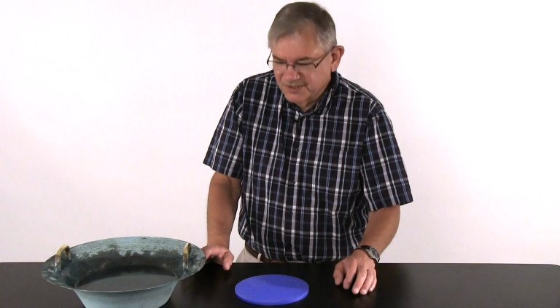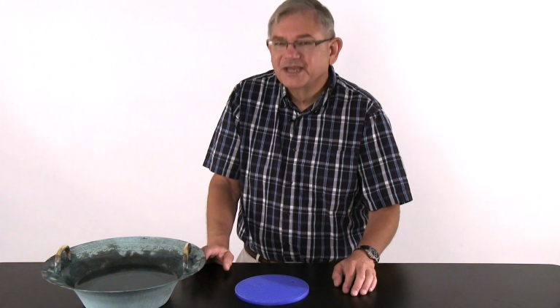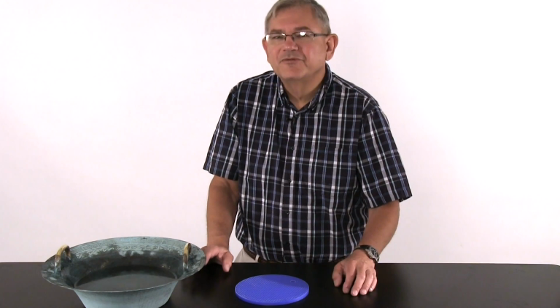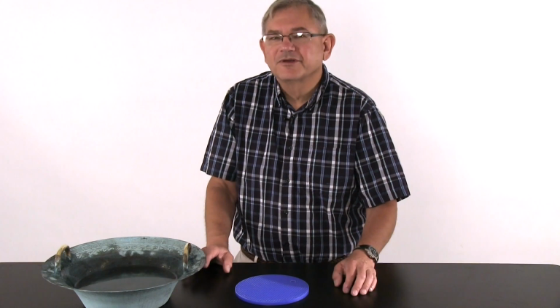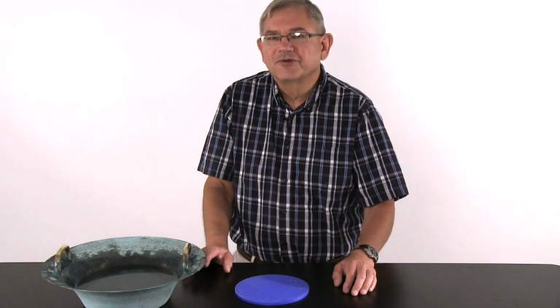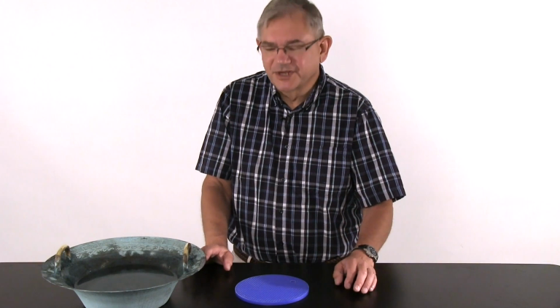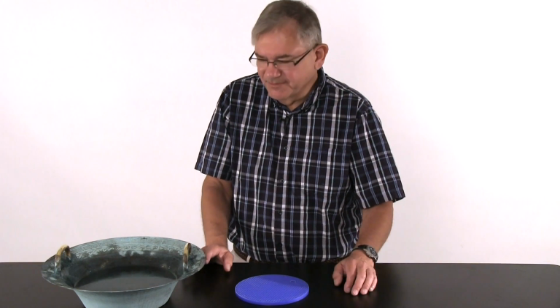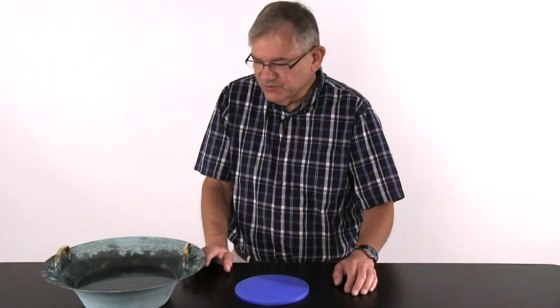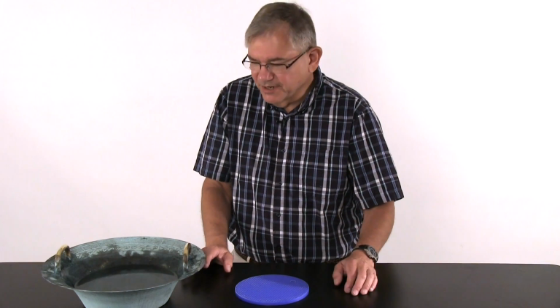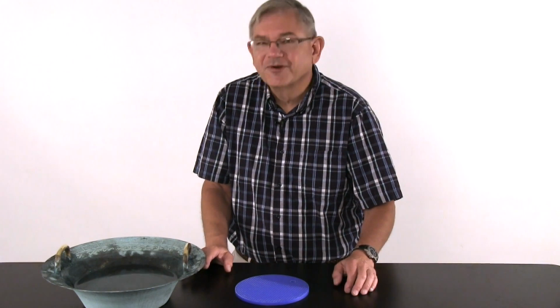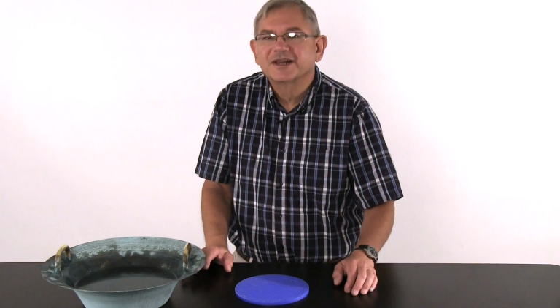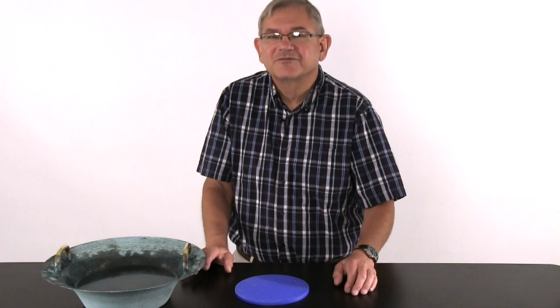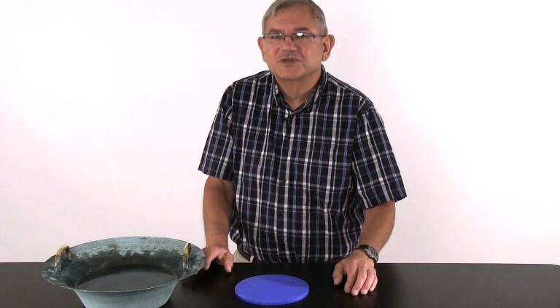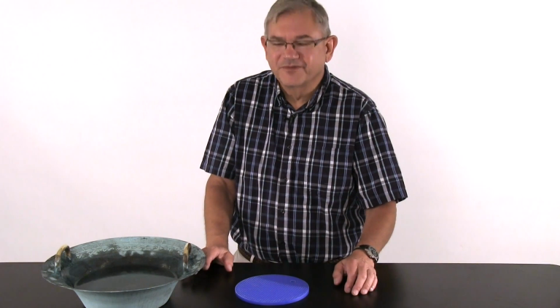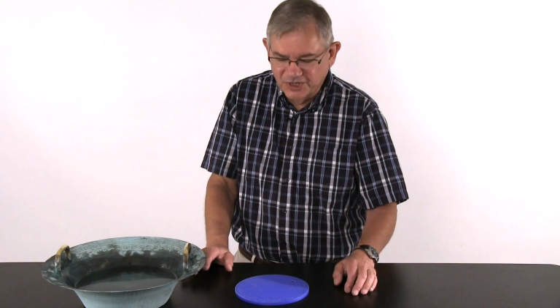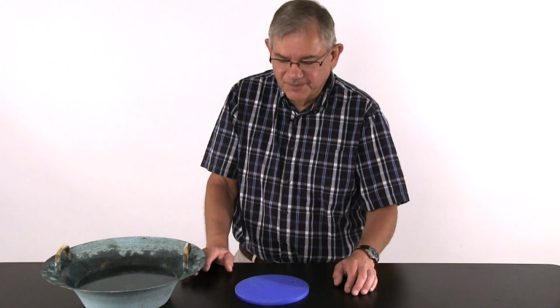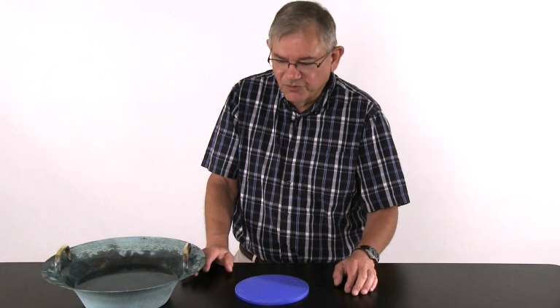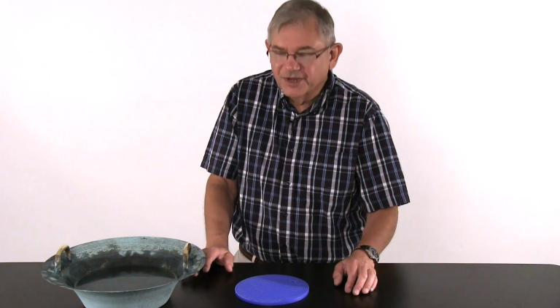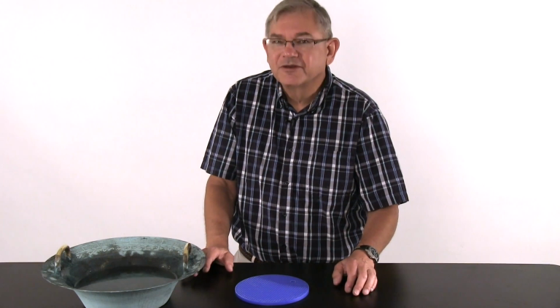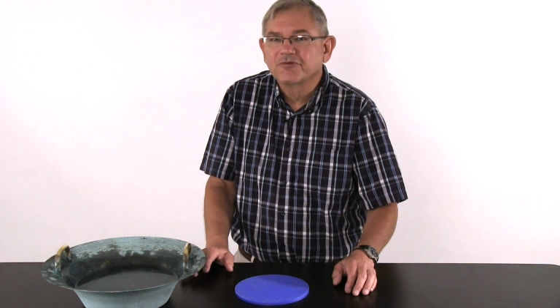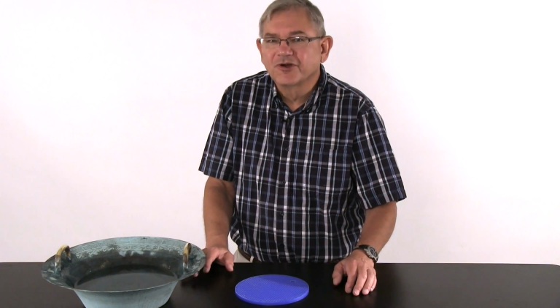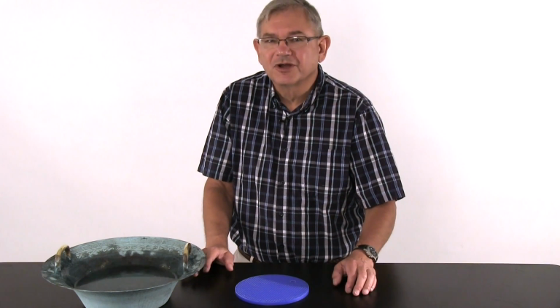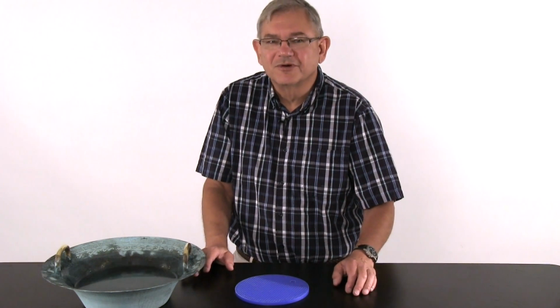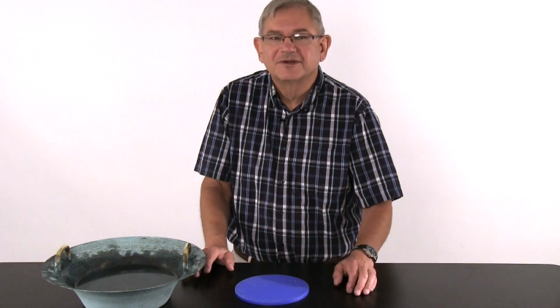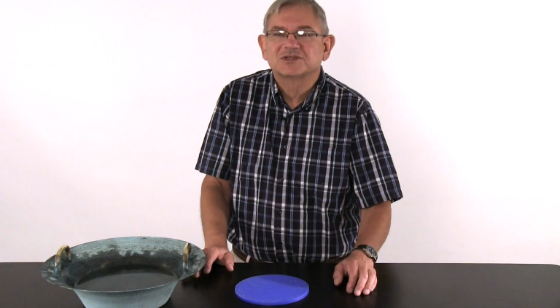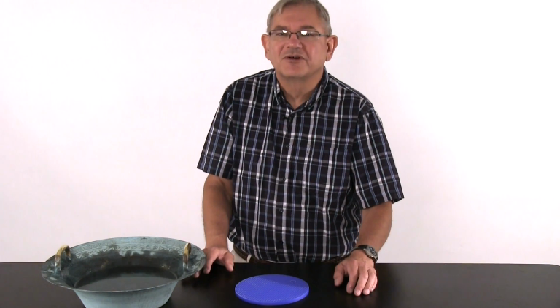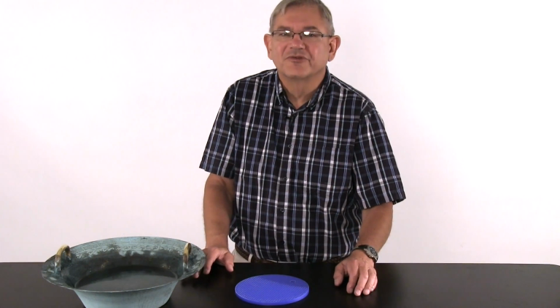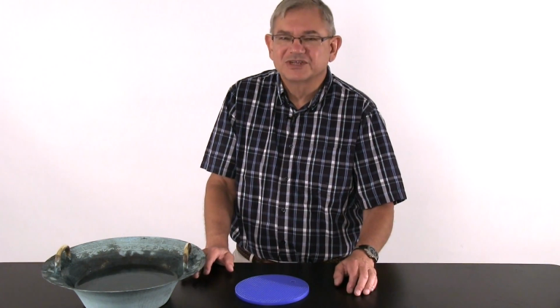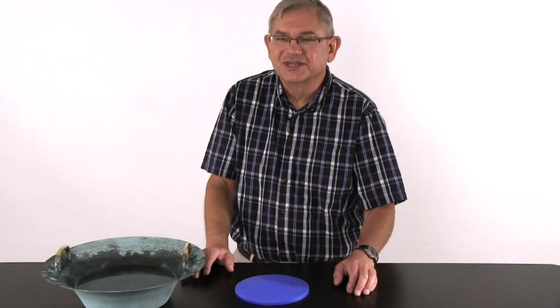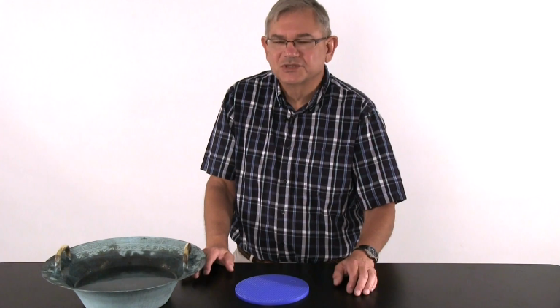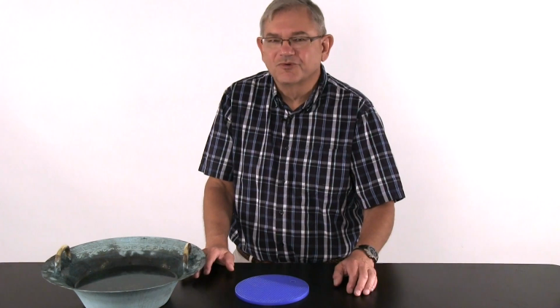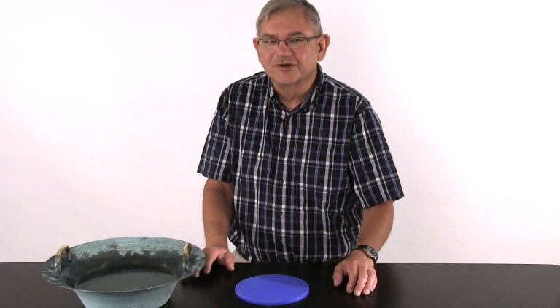Today we are going to demonstrate a product which I find to be quite remarkable. It's called the Resonance Bowl.